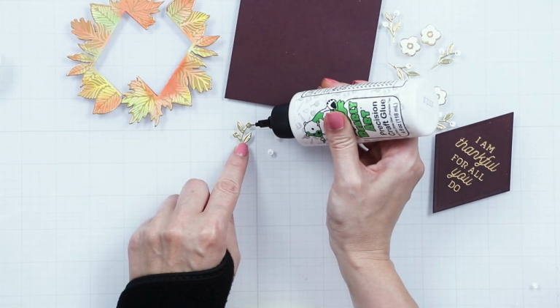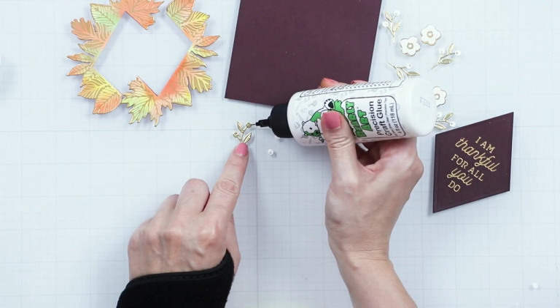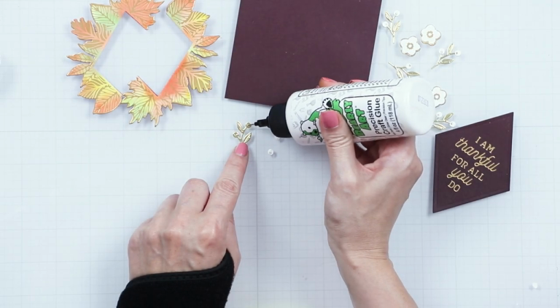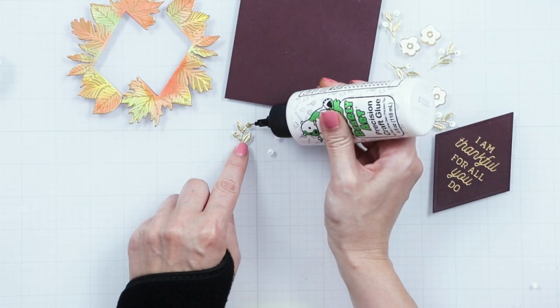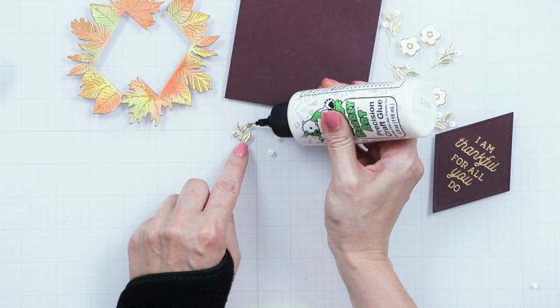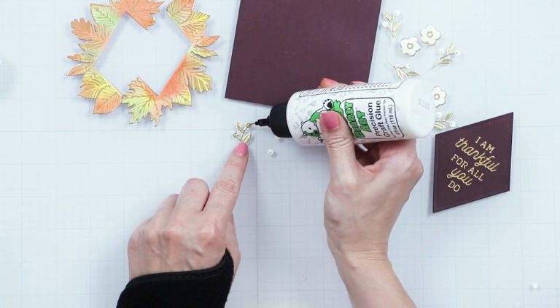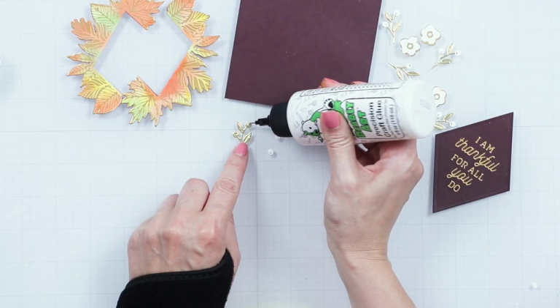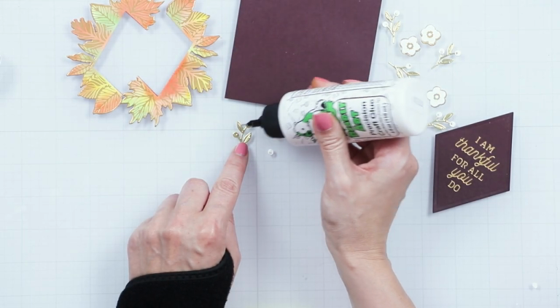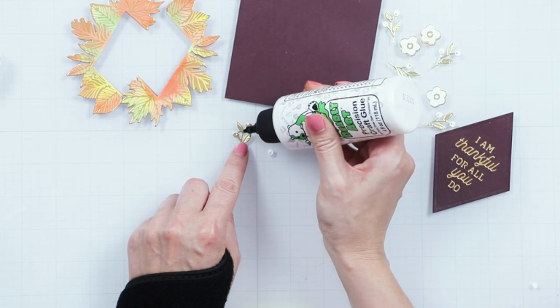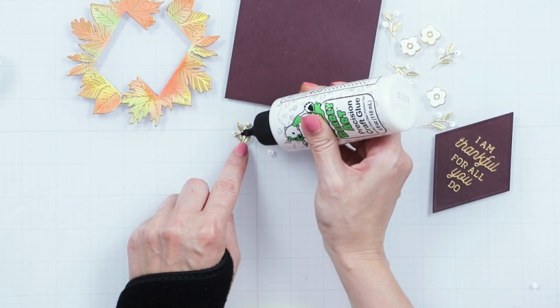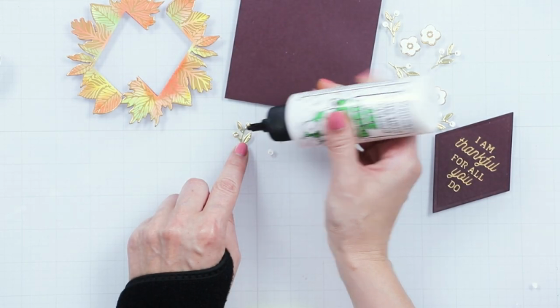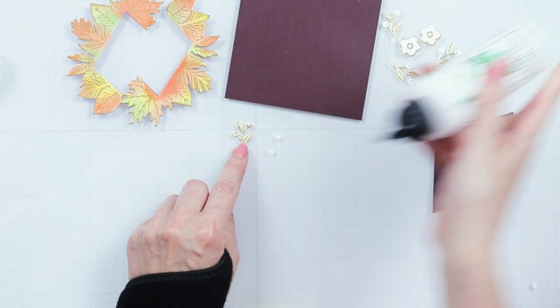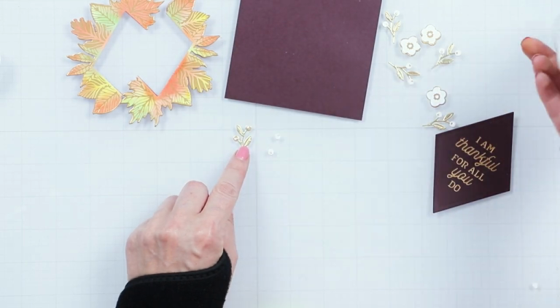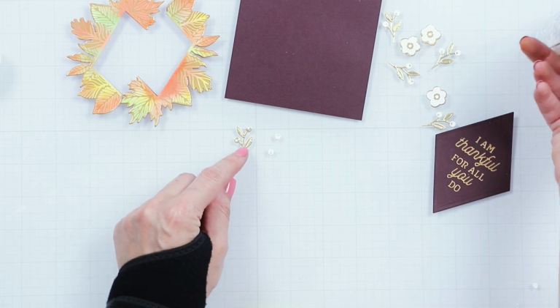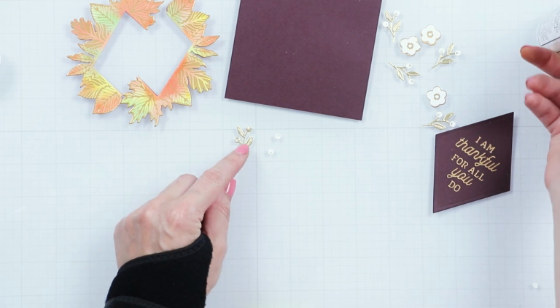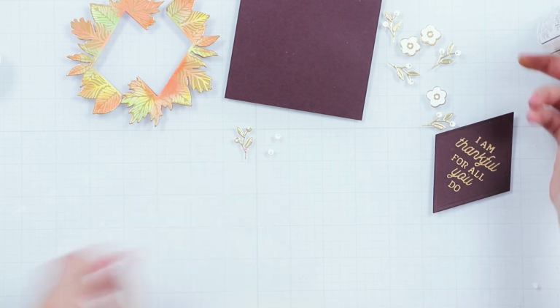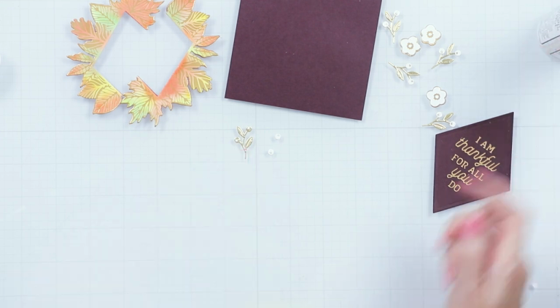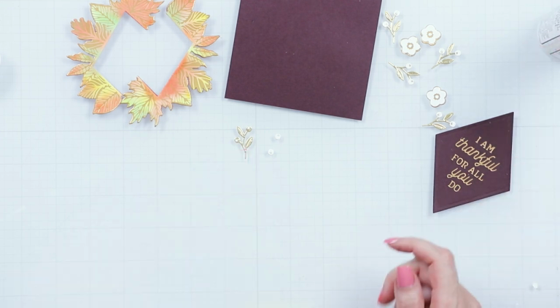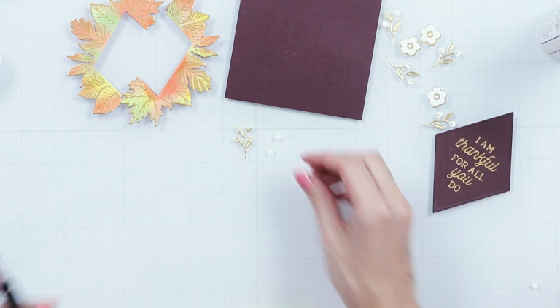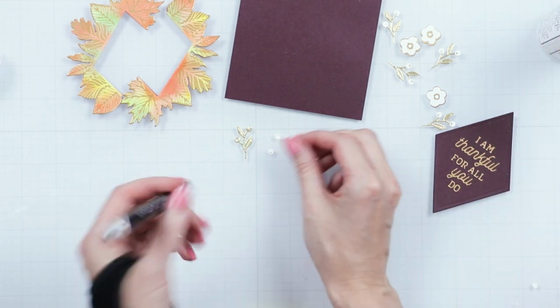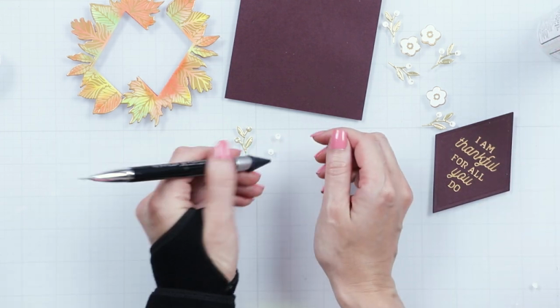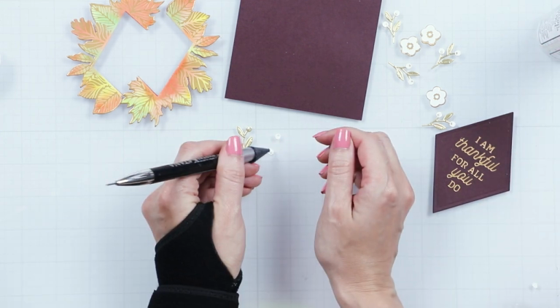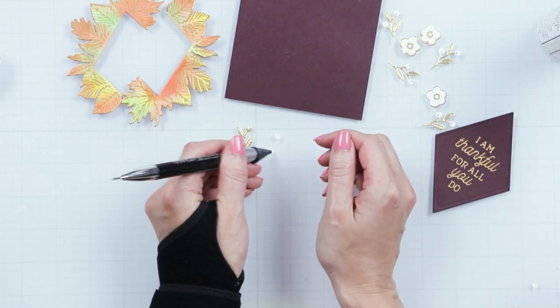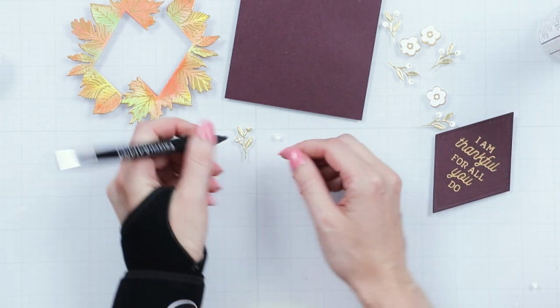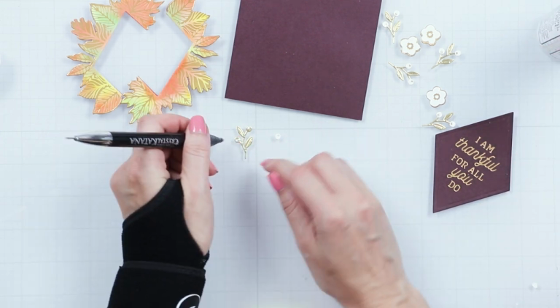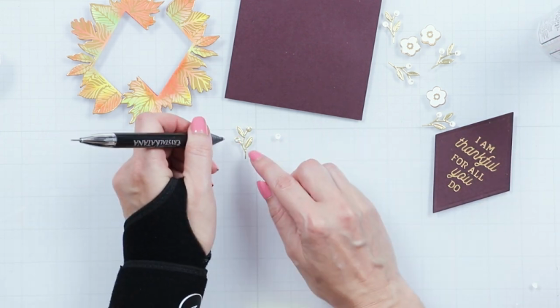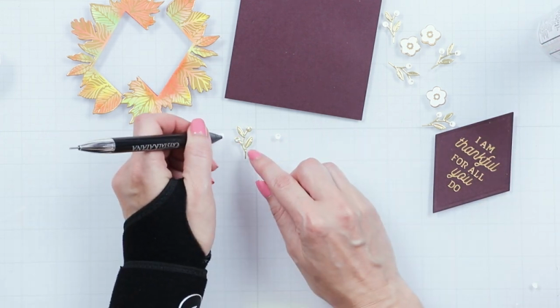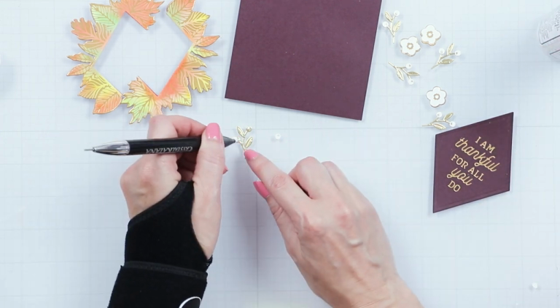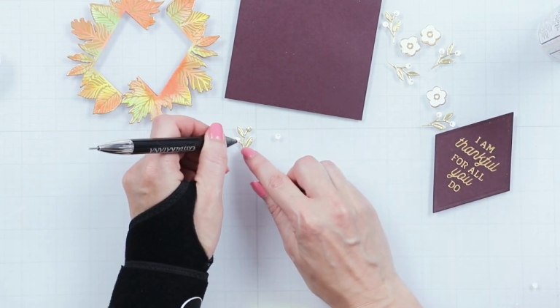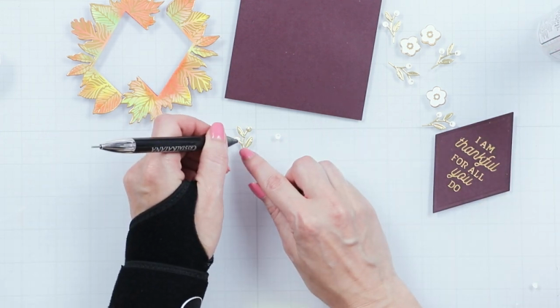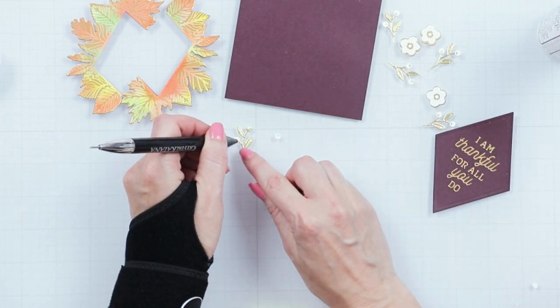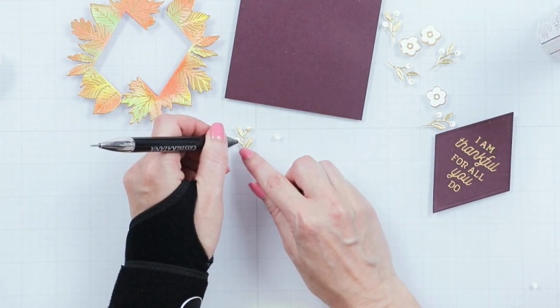Assemble the branch. Cut it from gold mirror cardstock and add white diket berries on top.